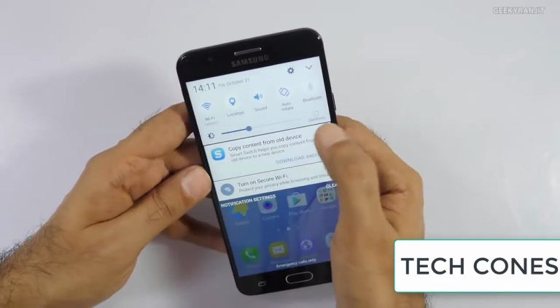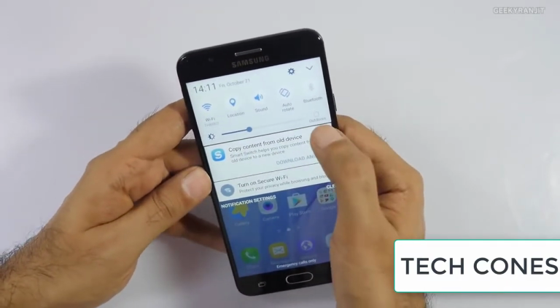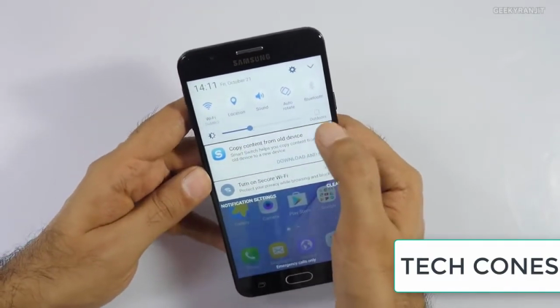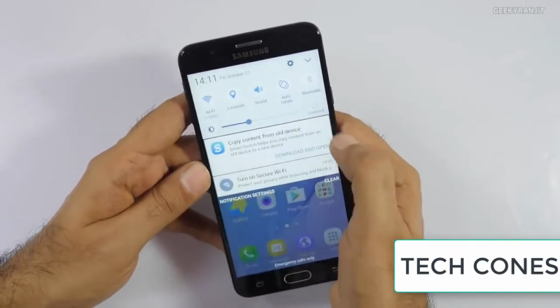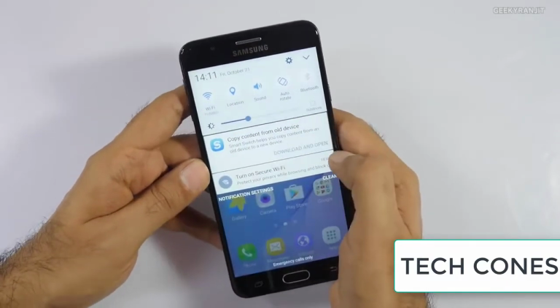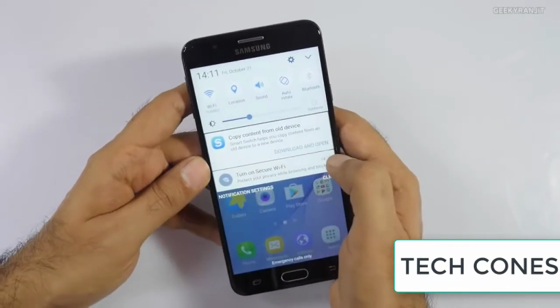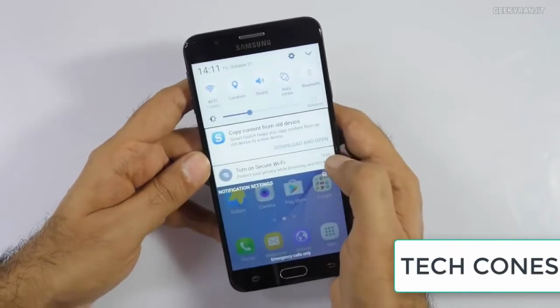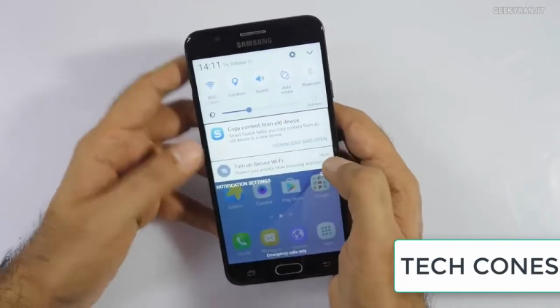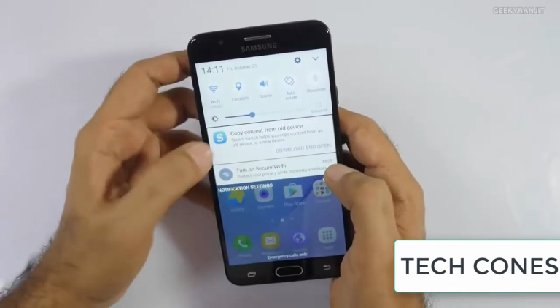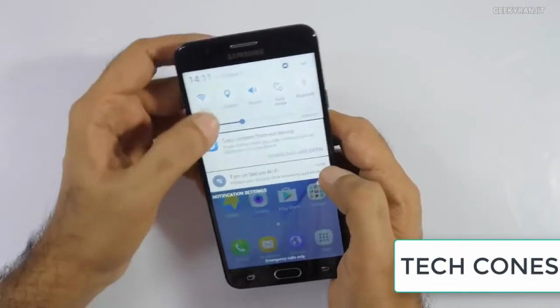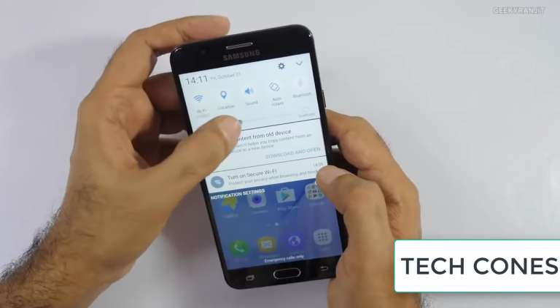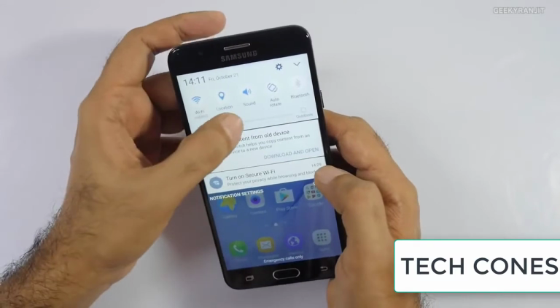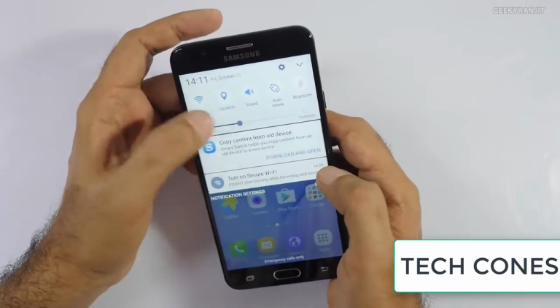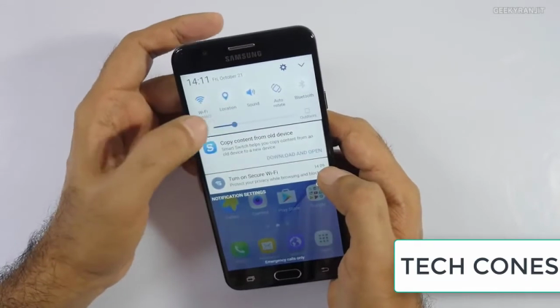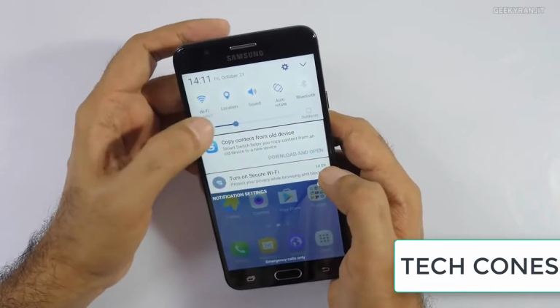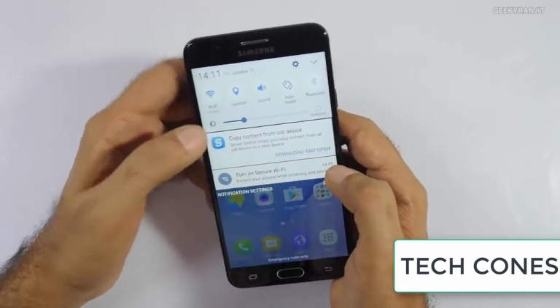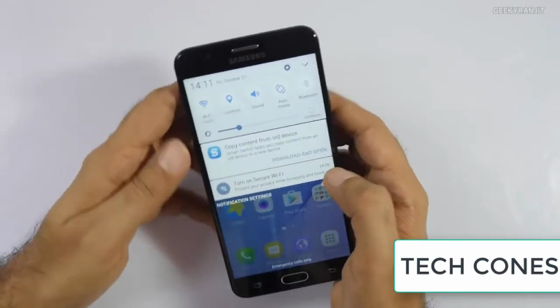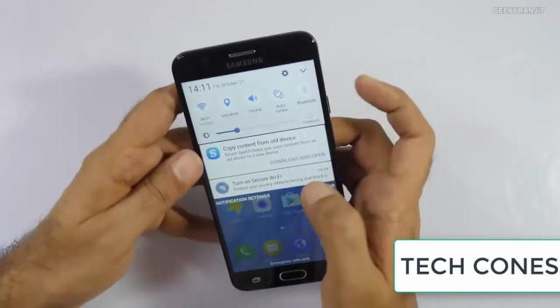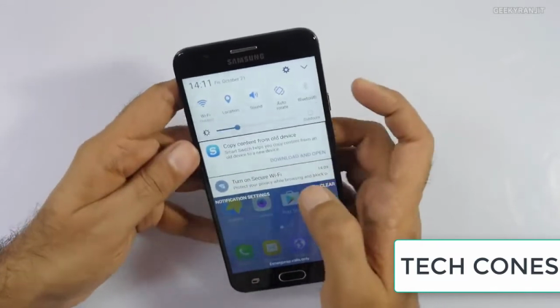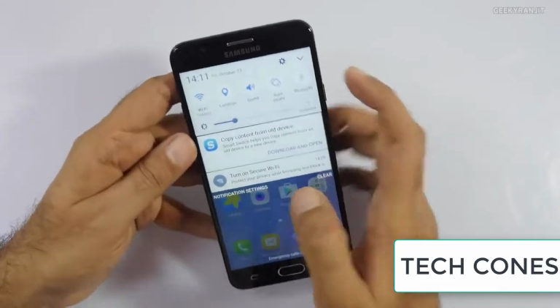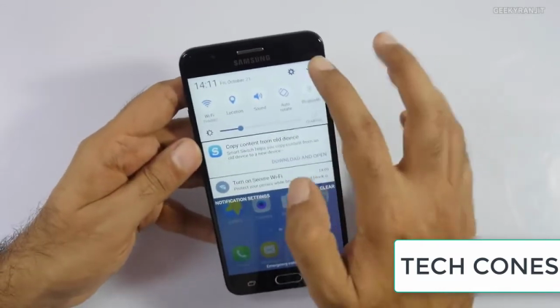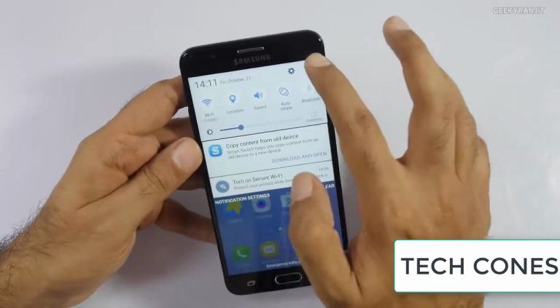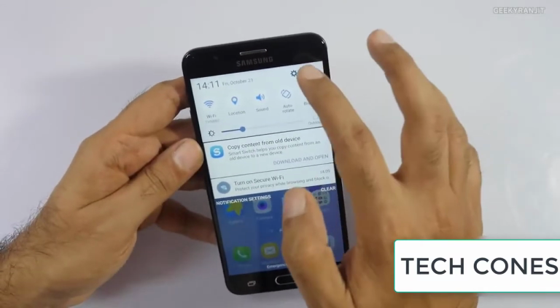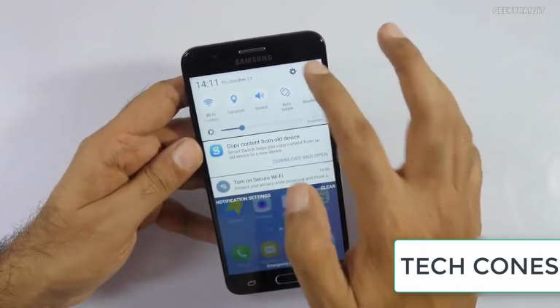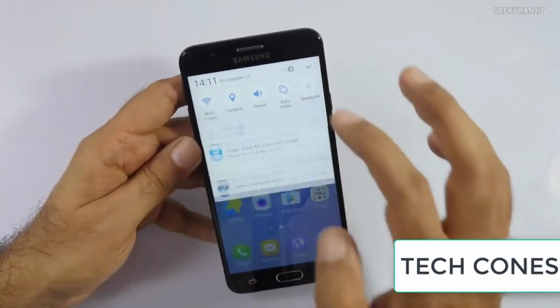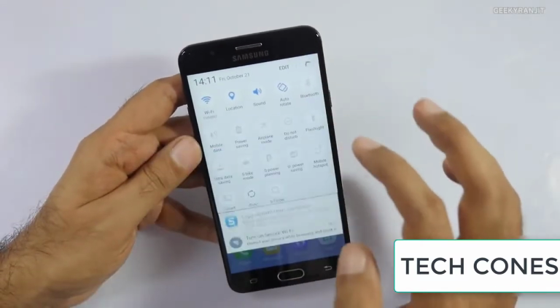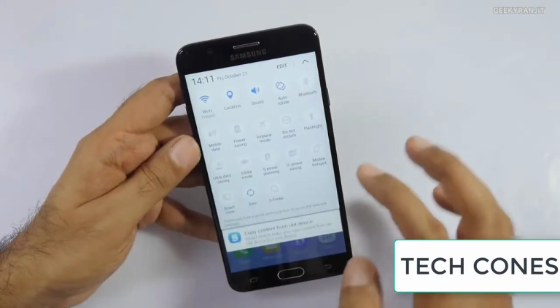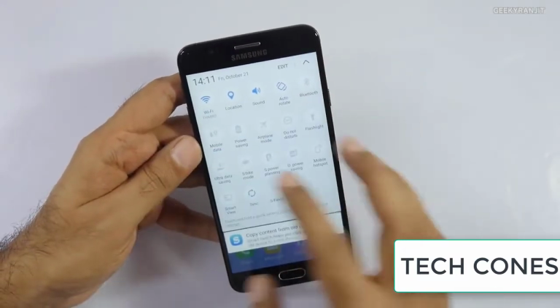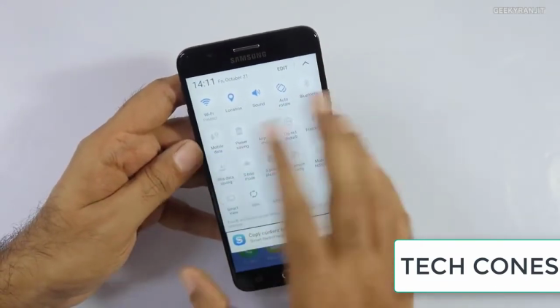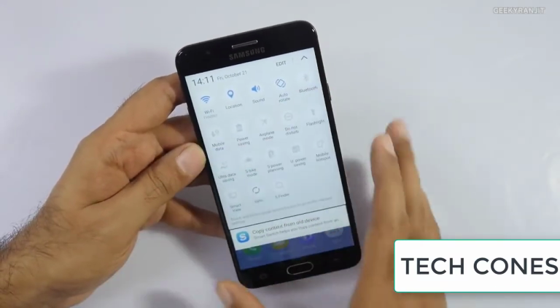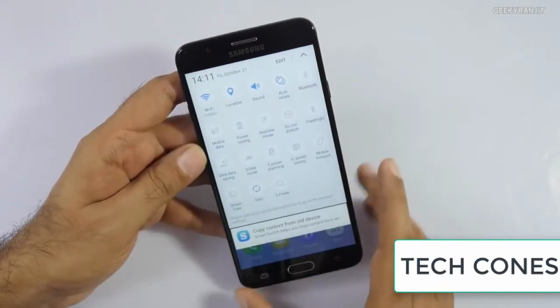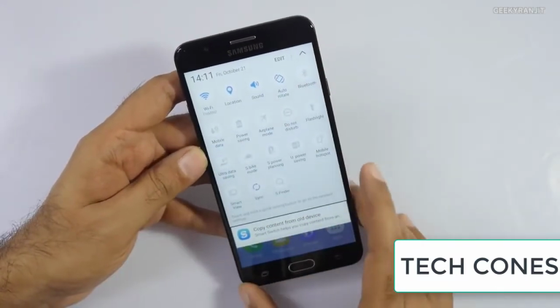The second is that the fingerprint scanner works well mostly, but can be iffy at times.